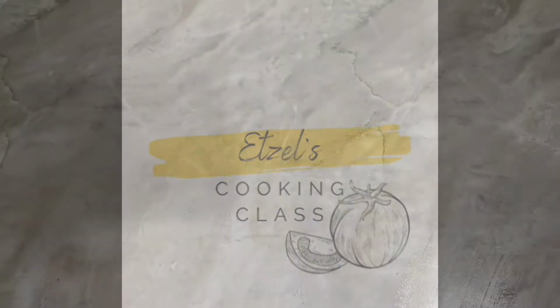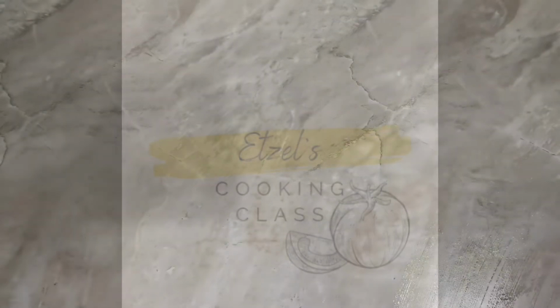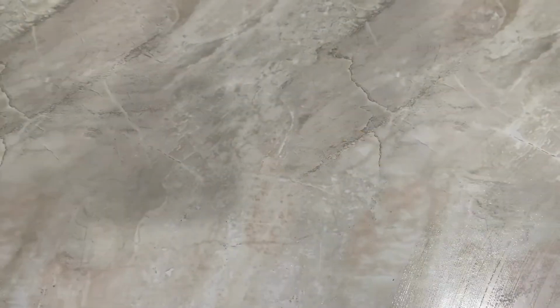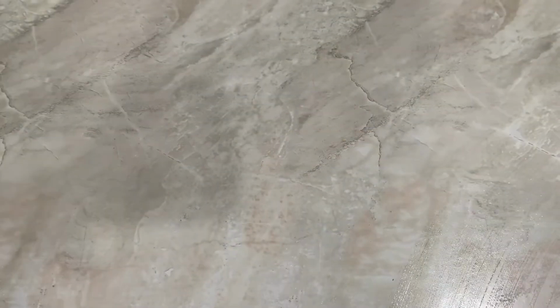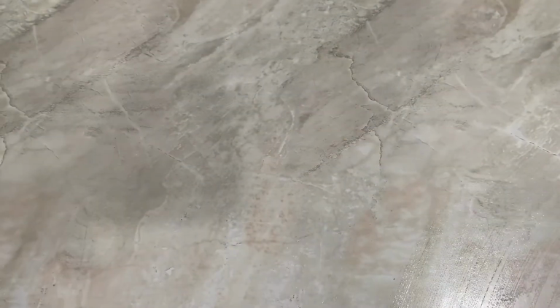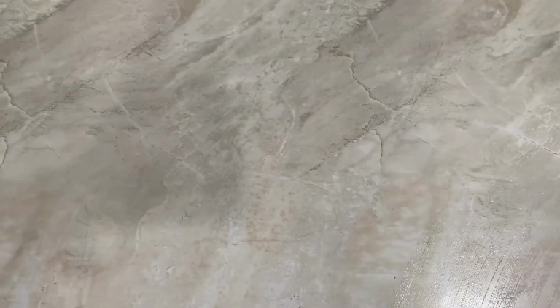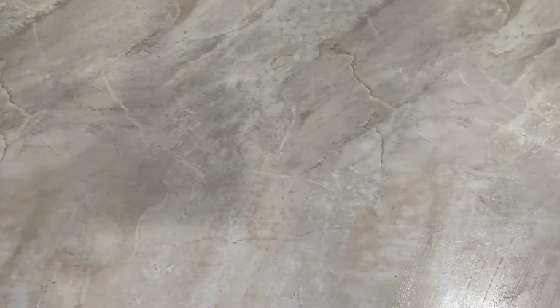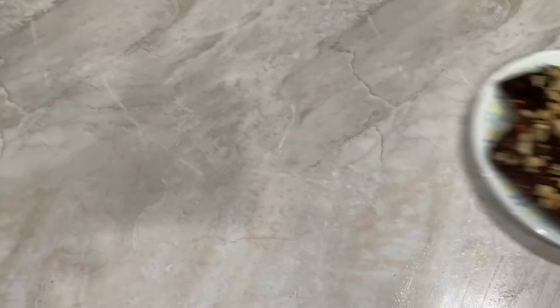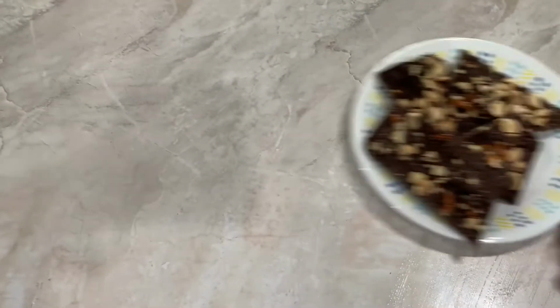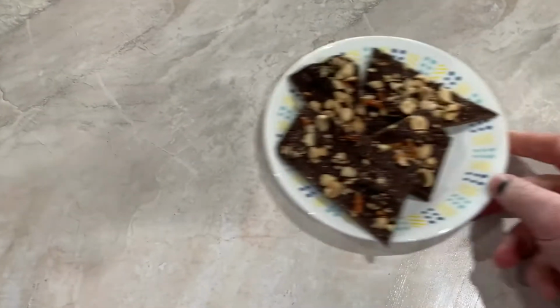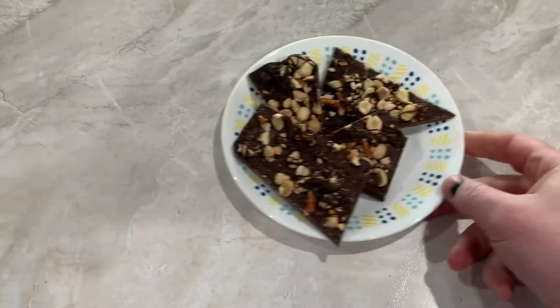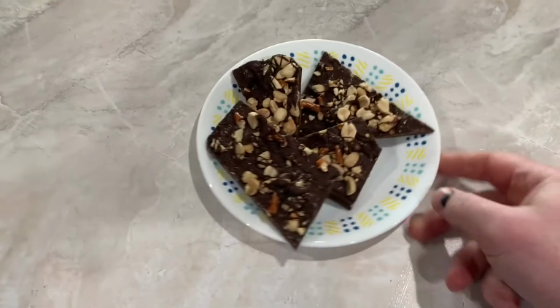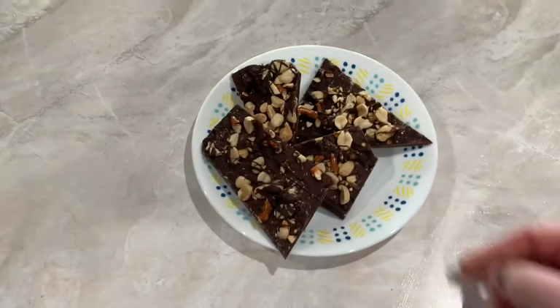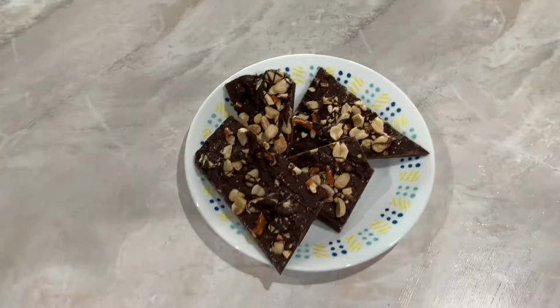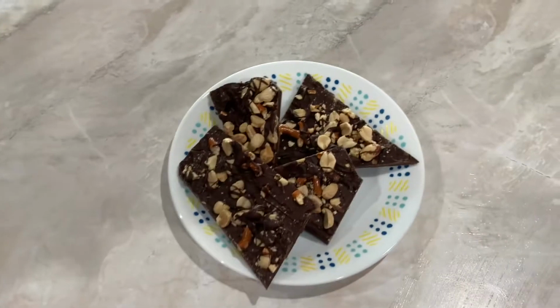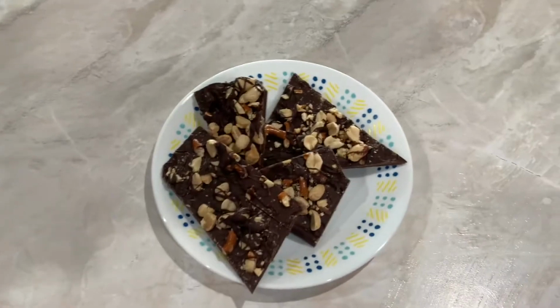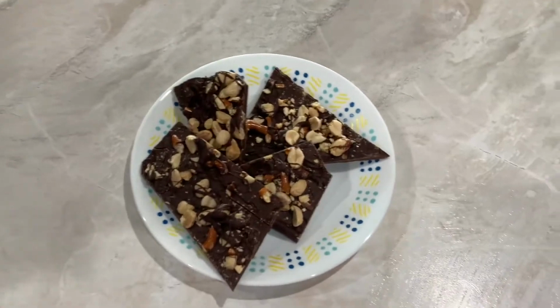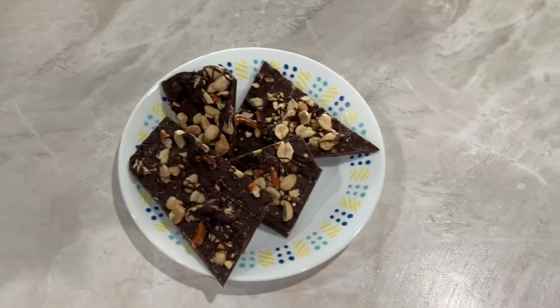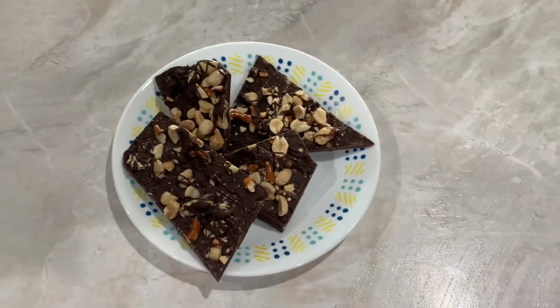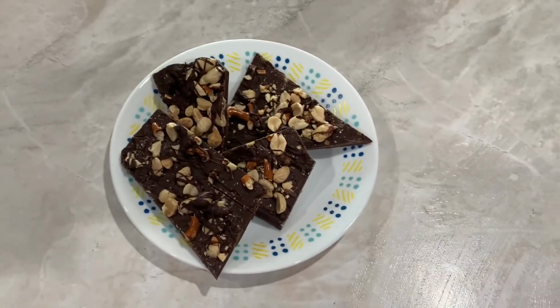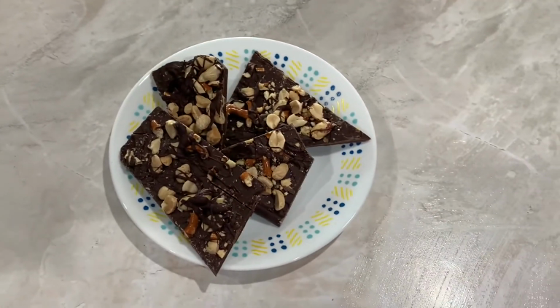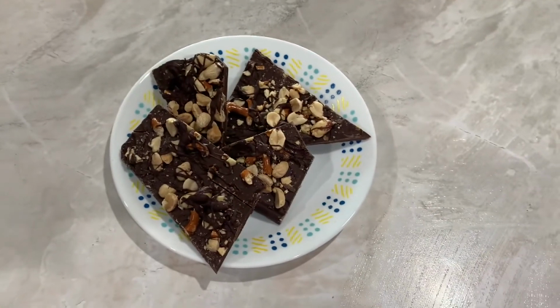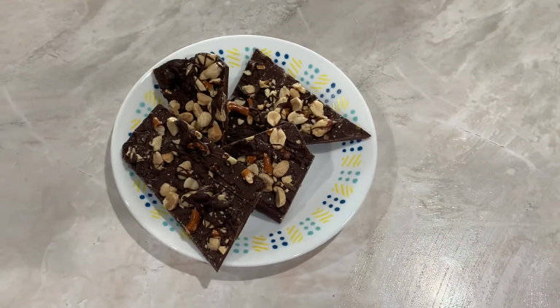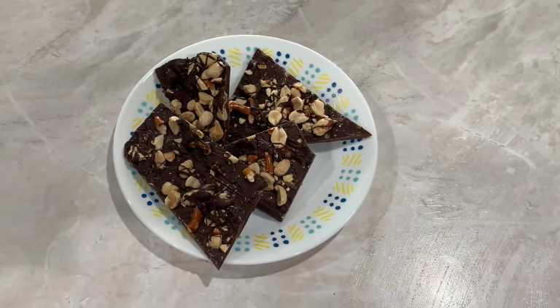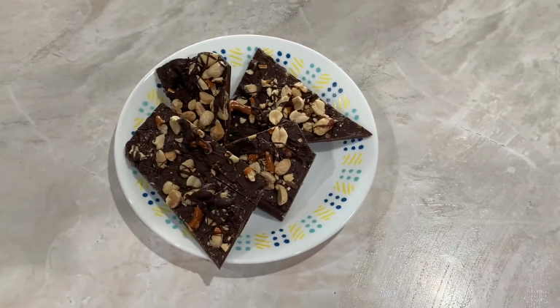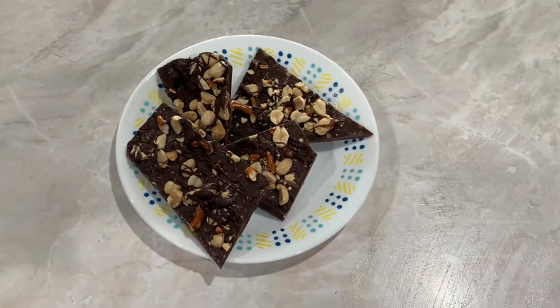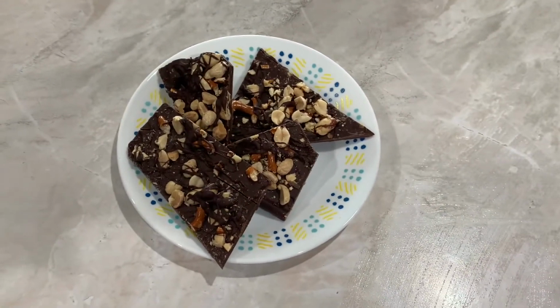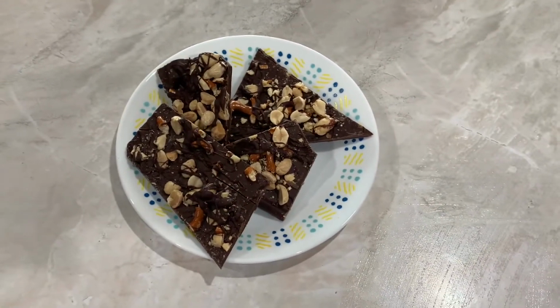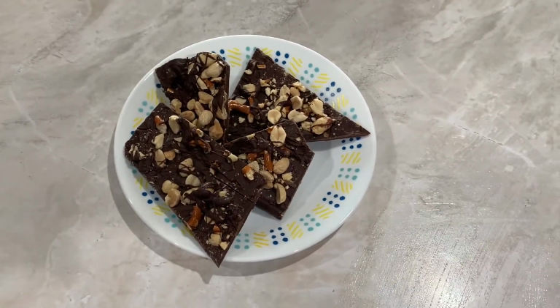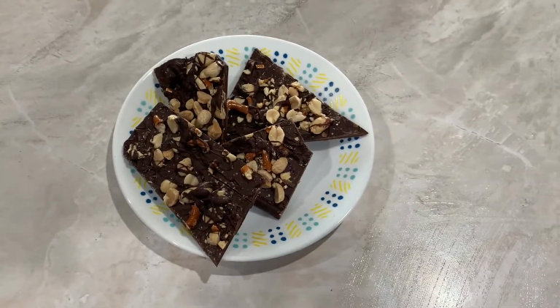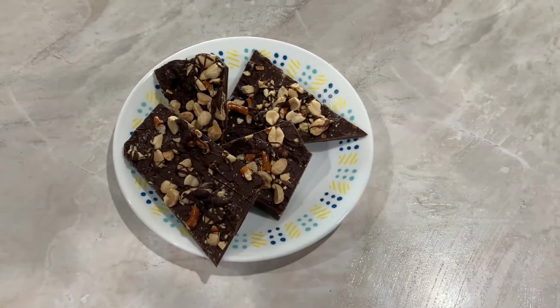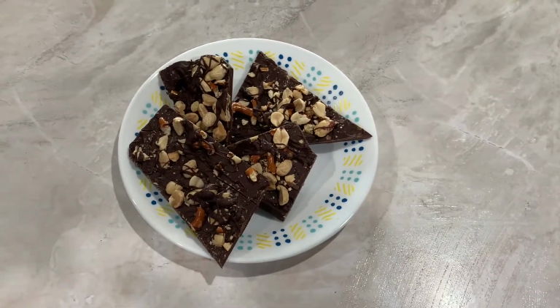In today's episode we're going to be making chocolate bark with salted pretzels and peanuts.